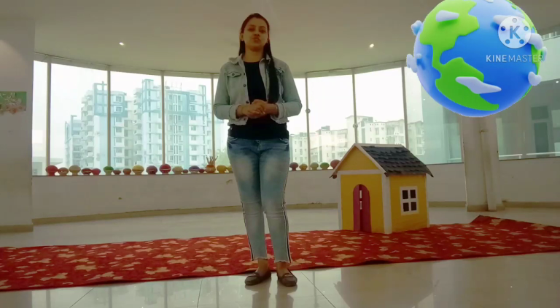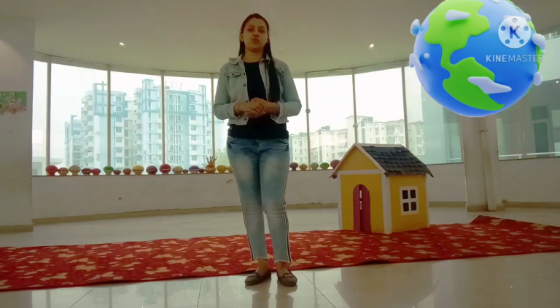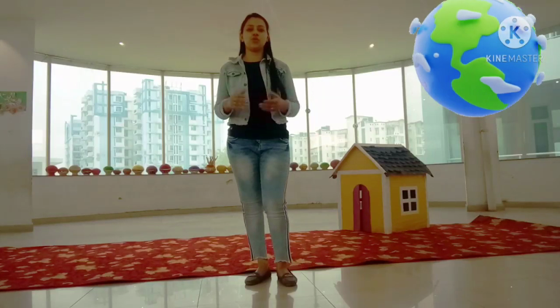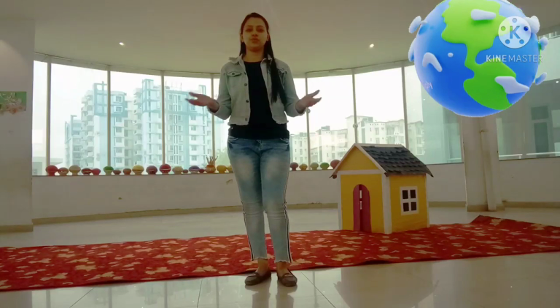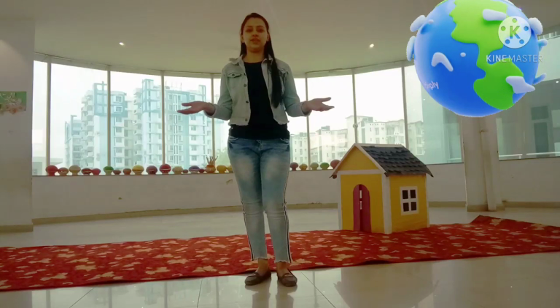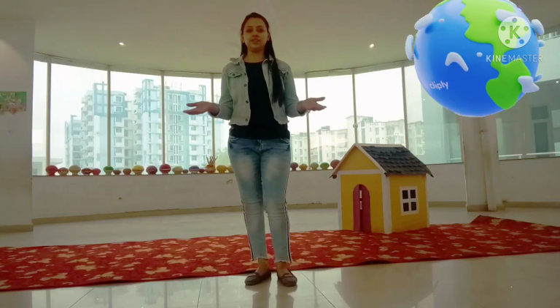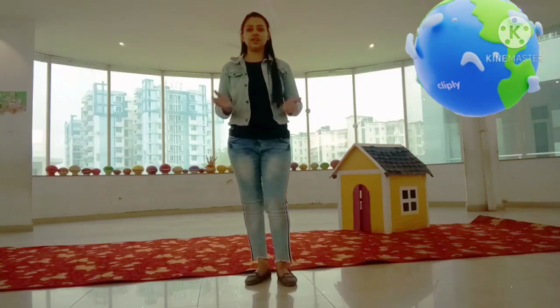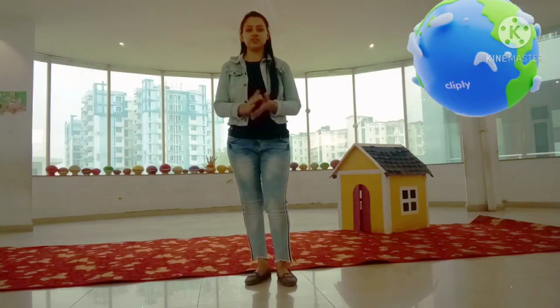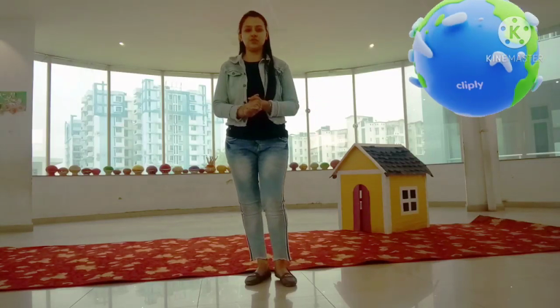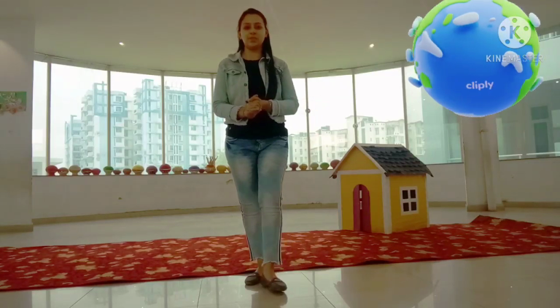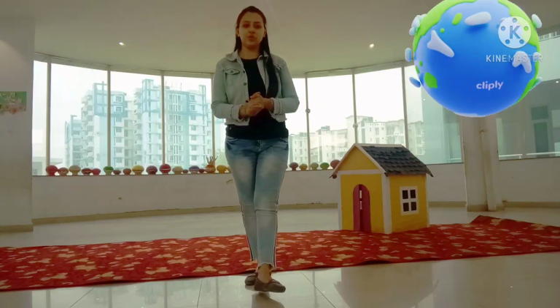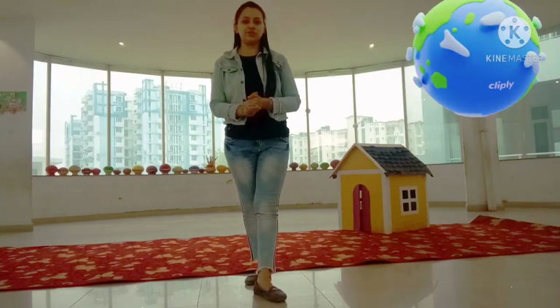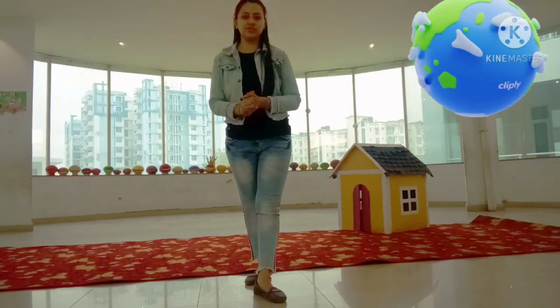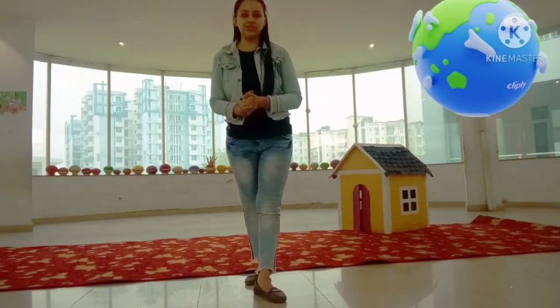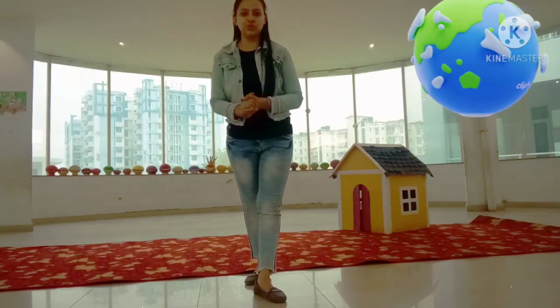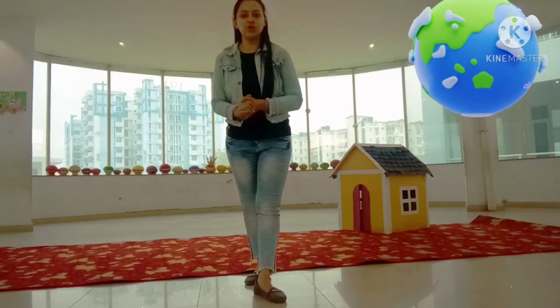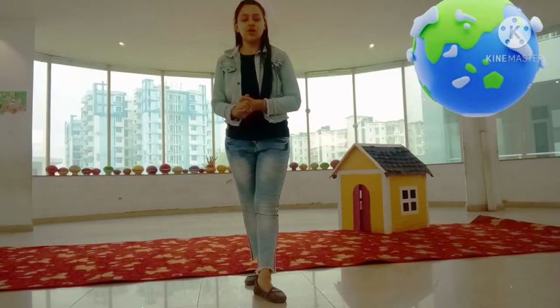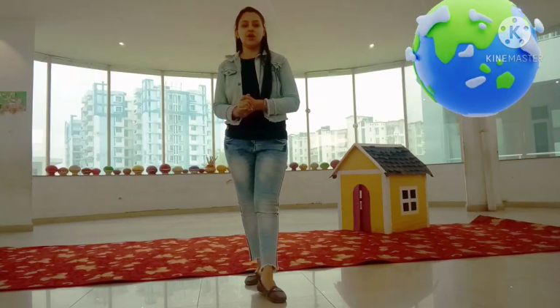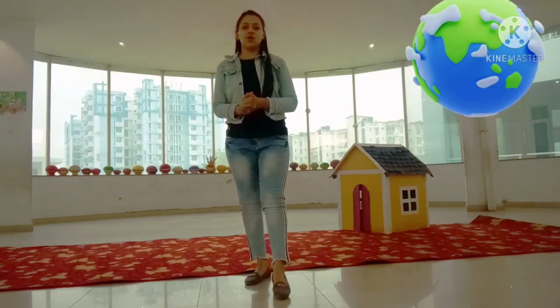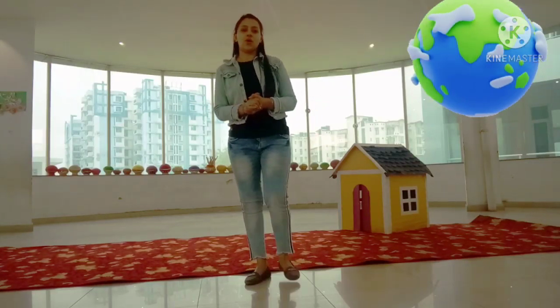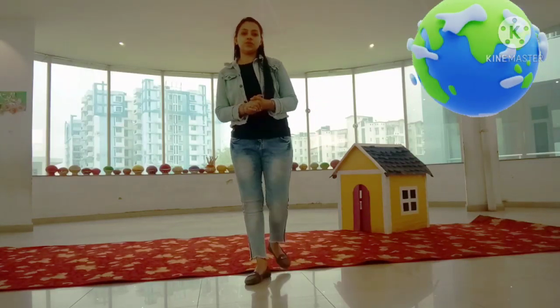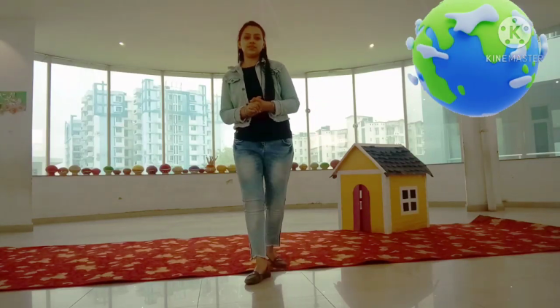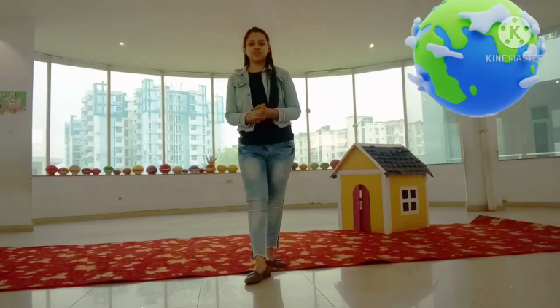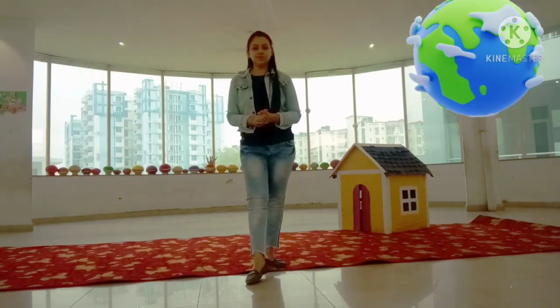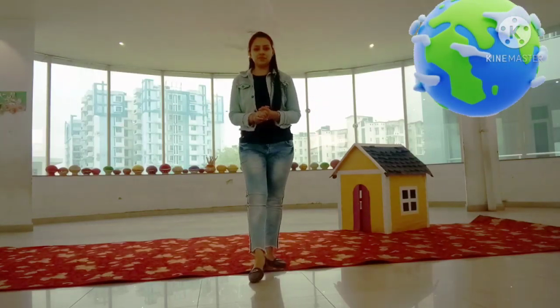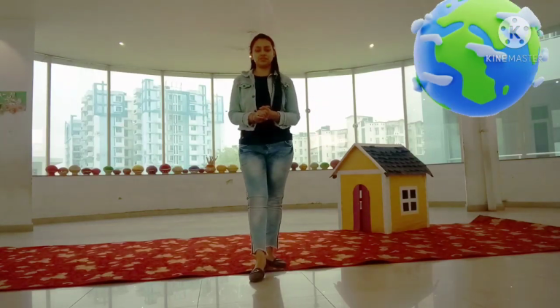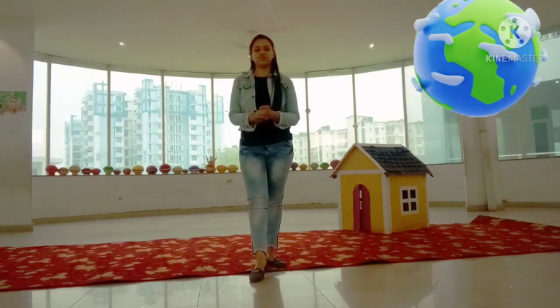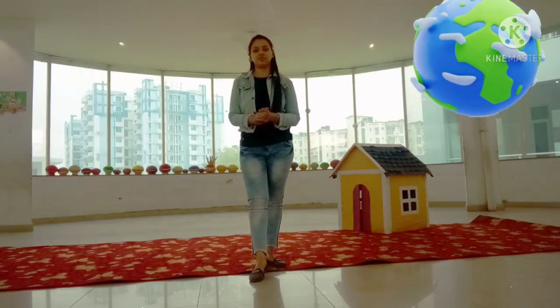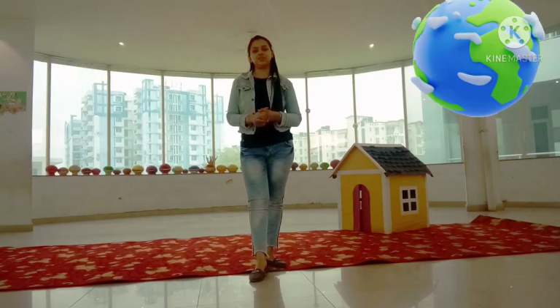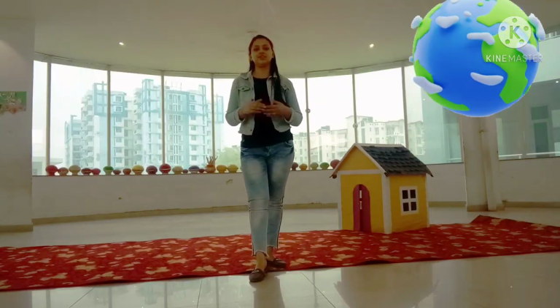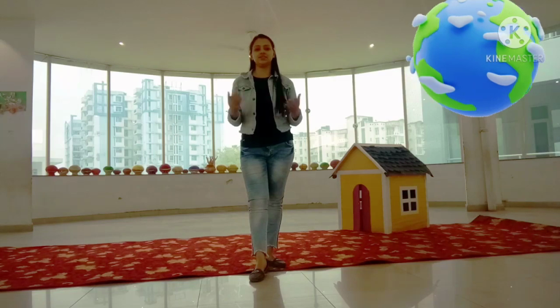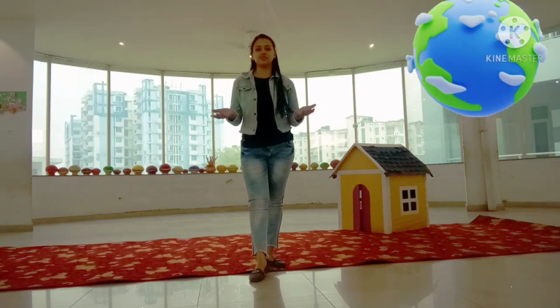Students, I'm going to teach you the Dance on Earth Day song. Let's start.